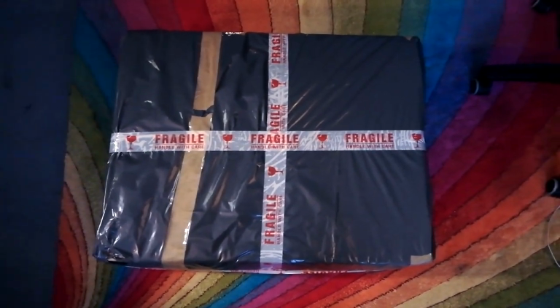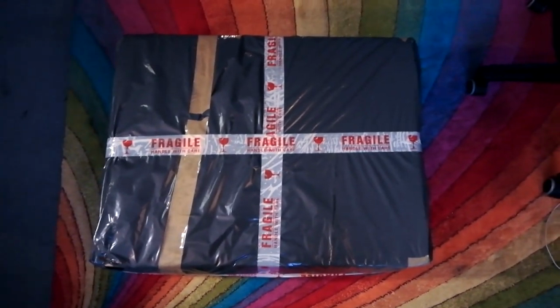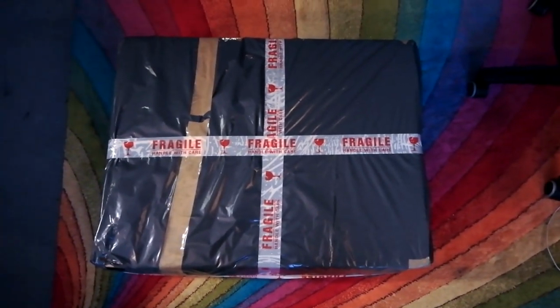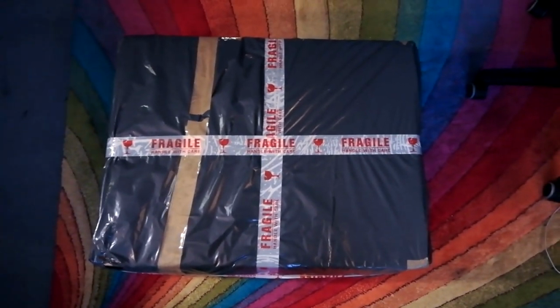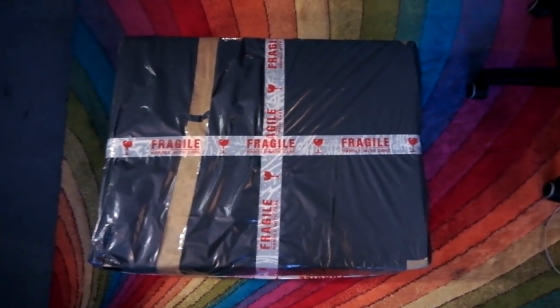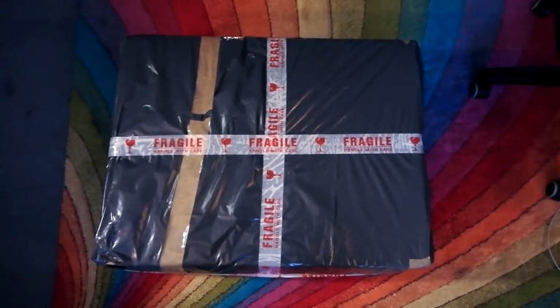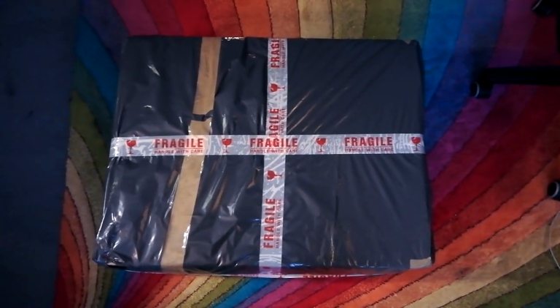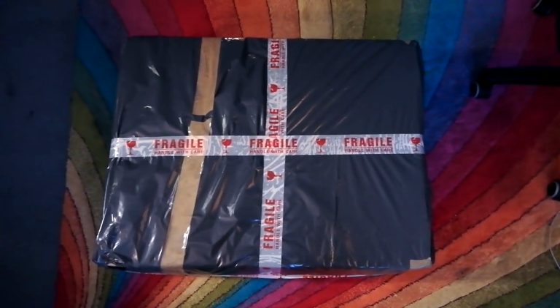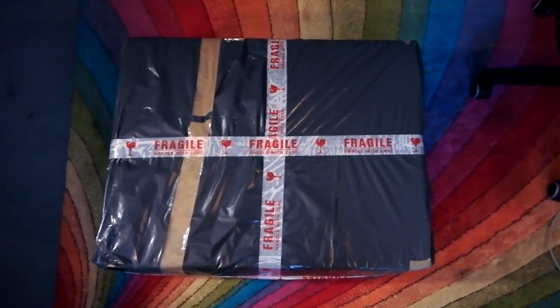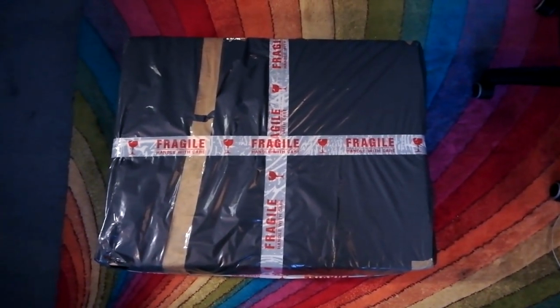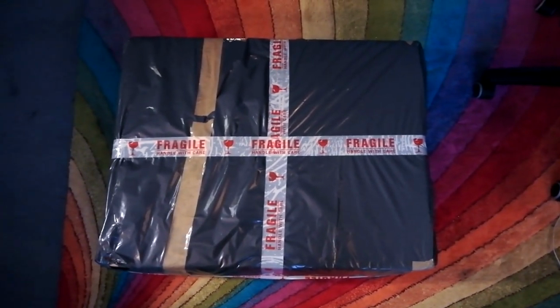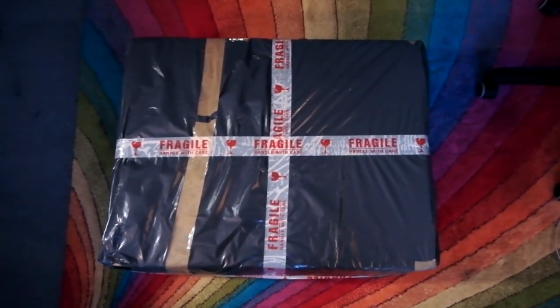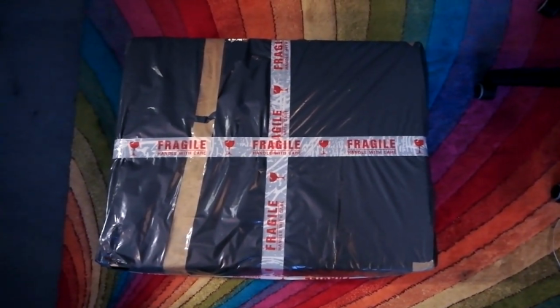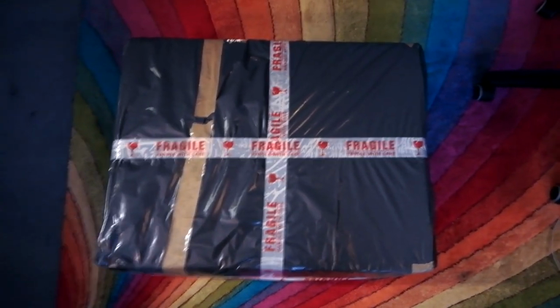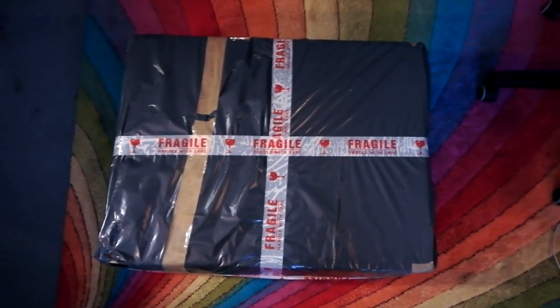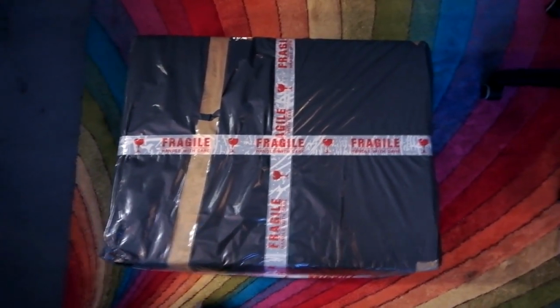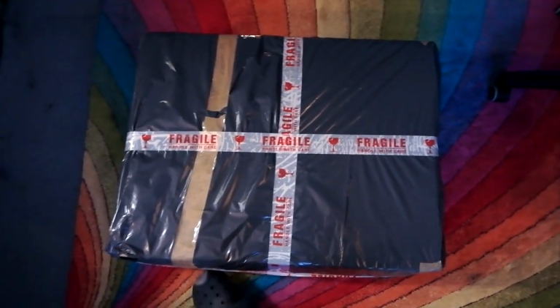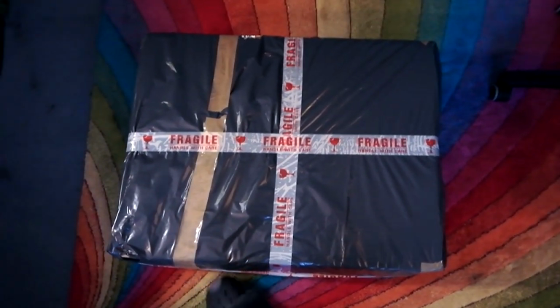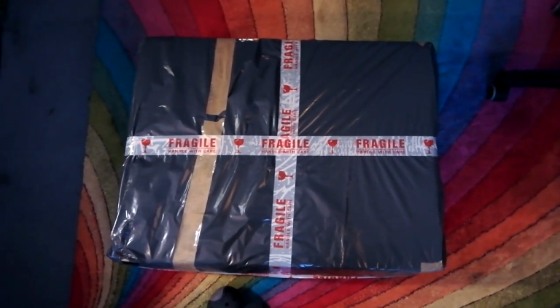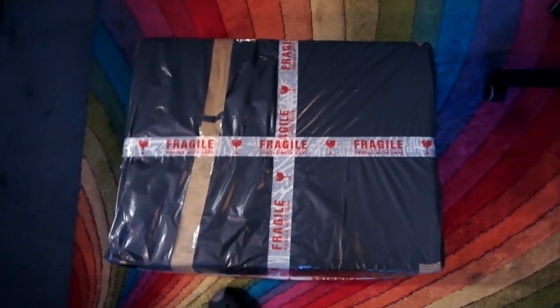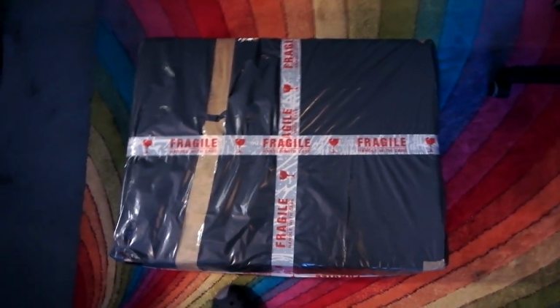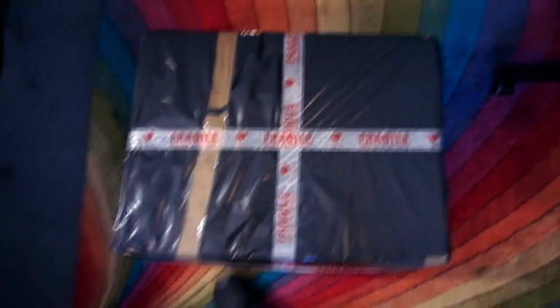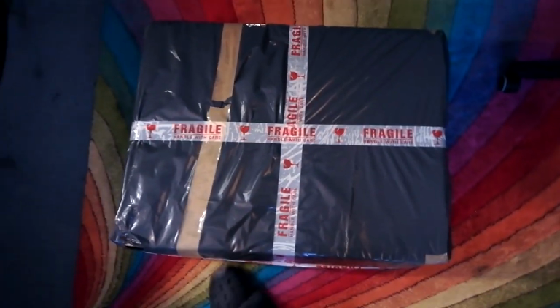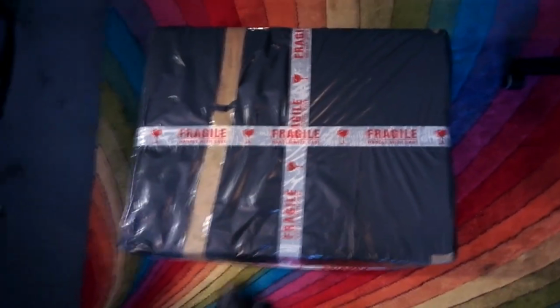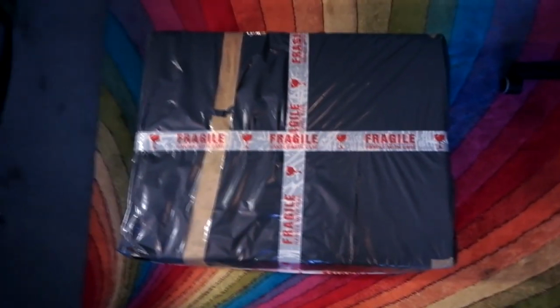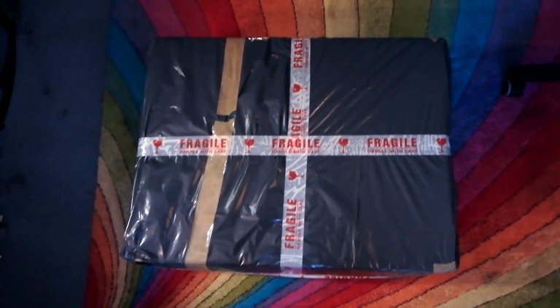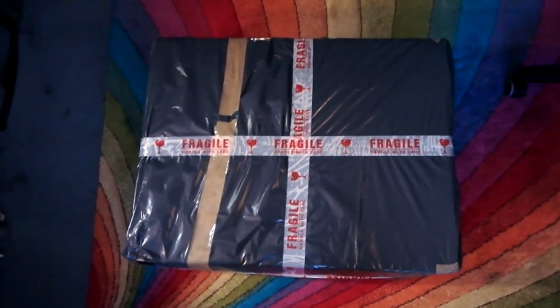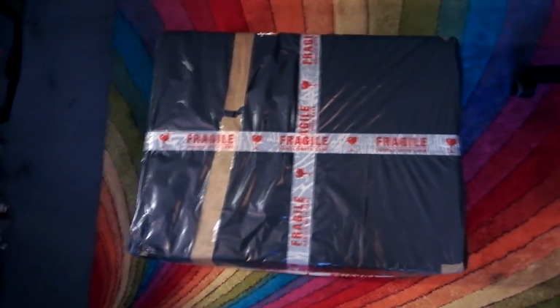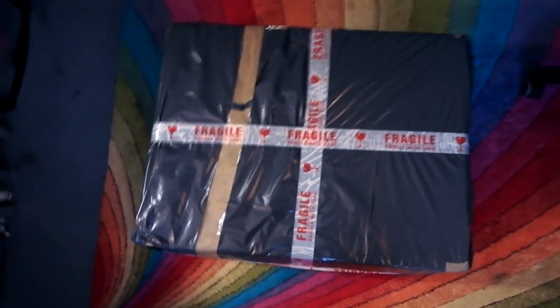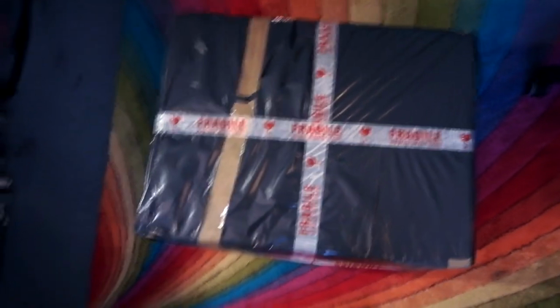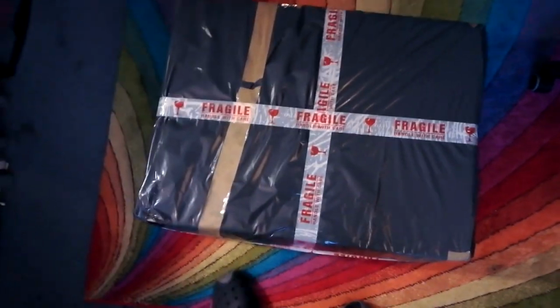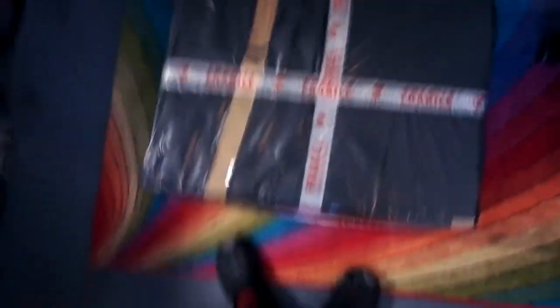I thought I'd sell it for spares and I got as far as listing it on eBay, packaging it, ready for sale.